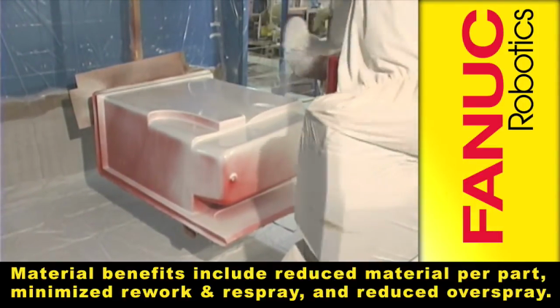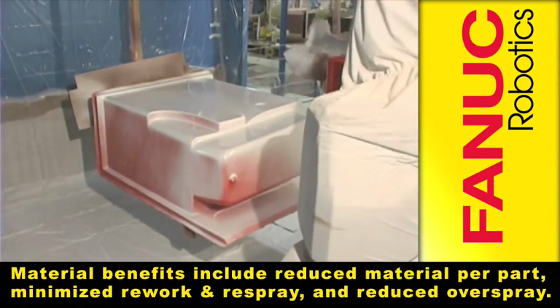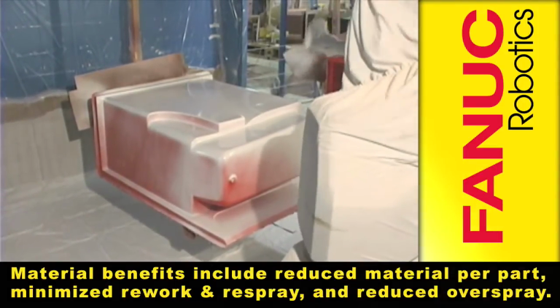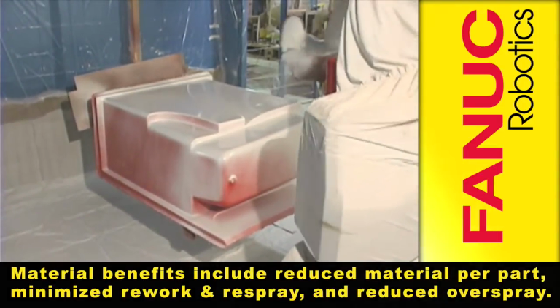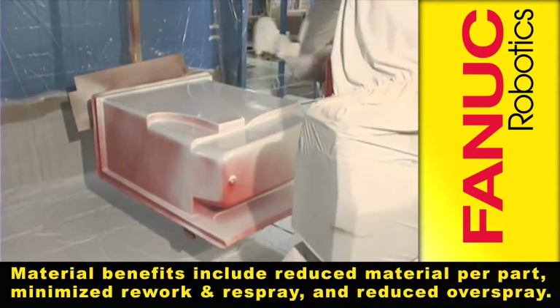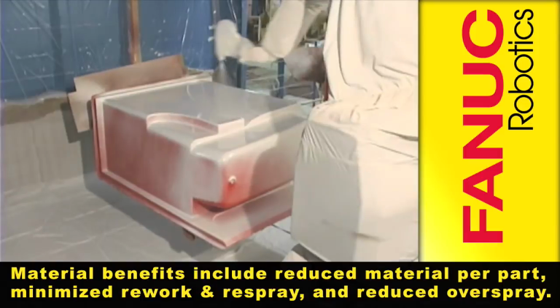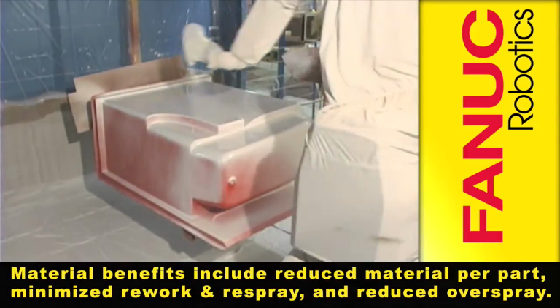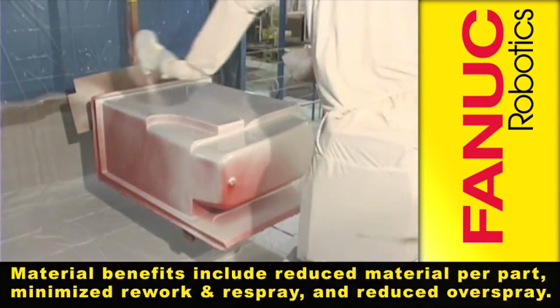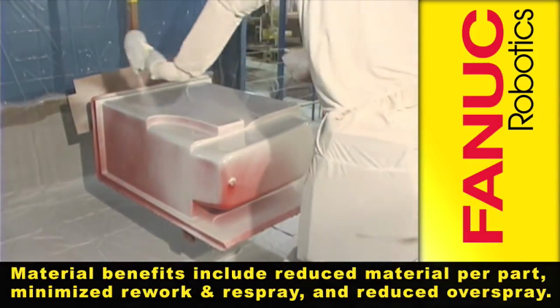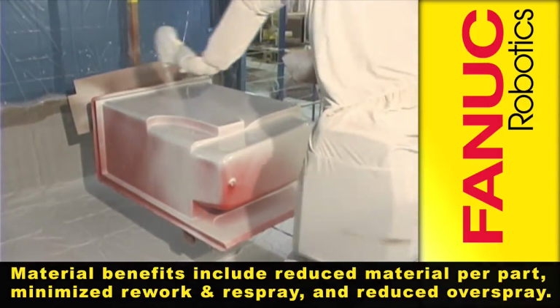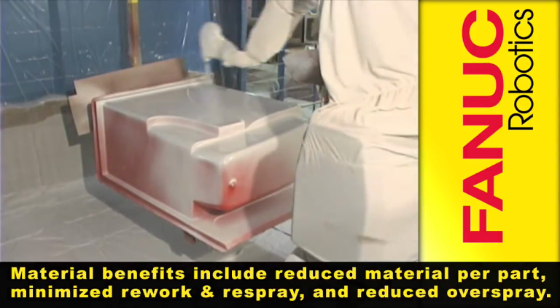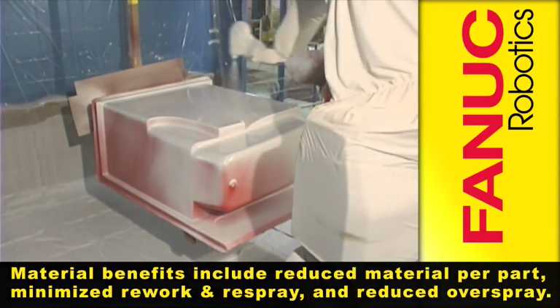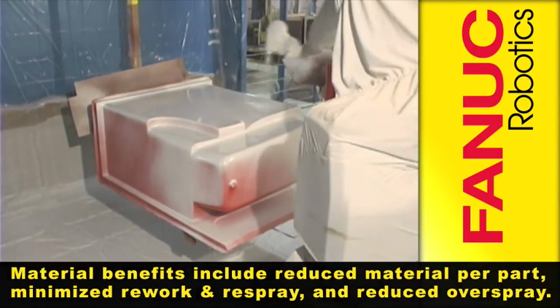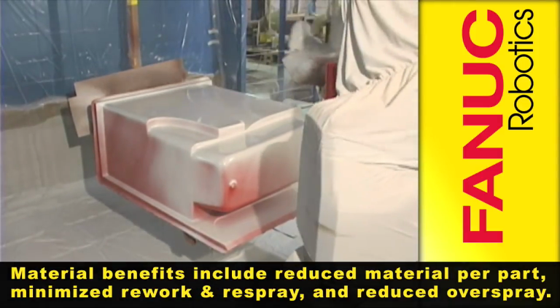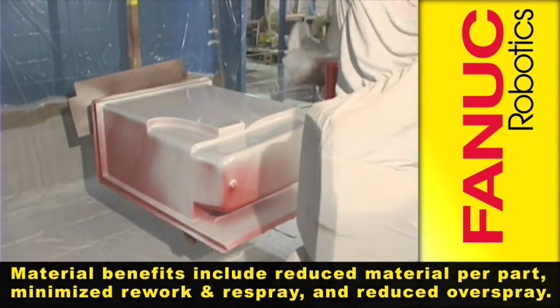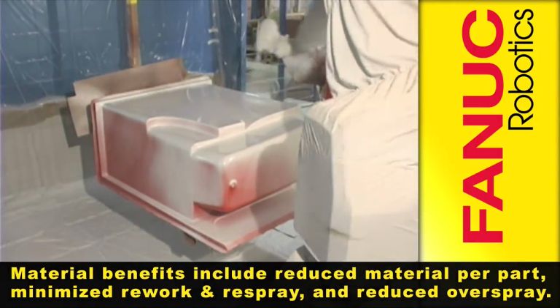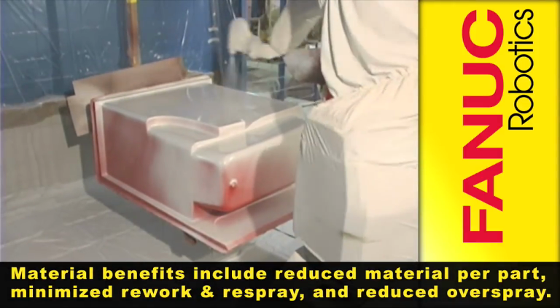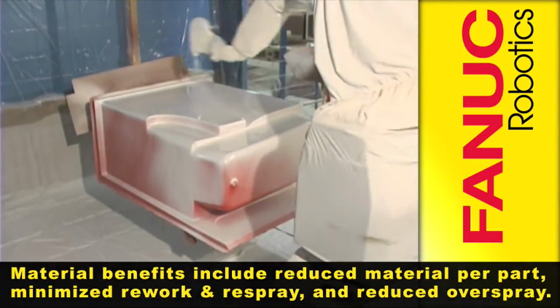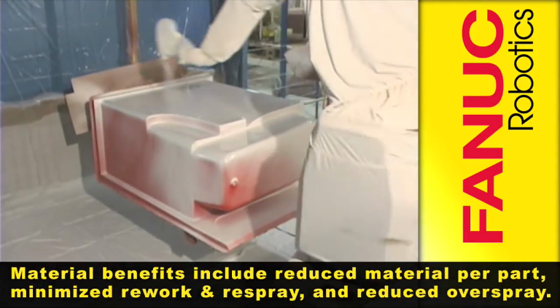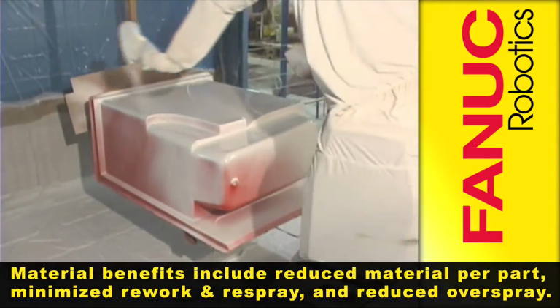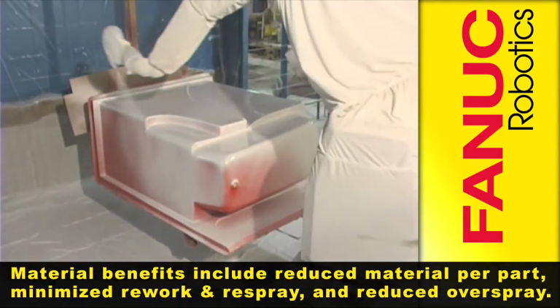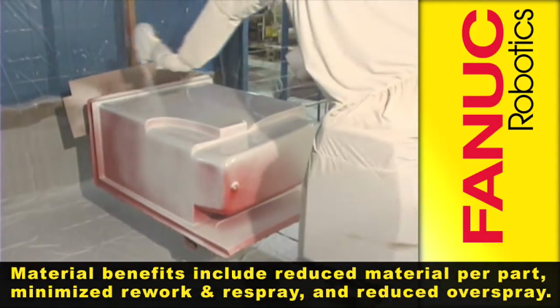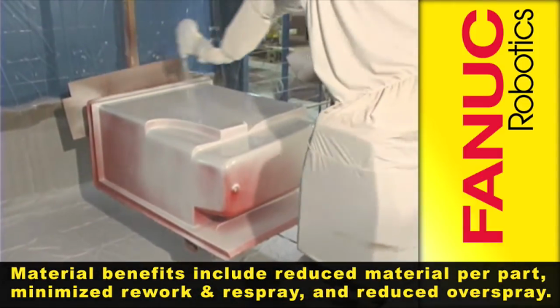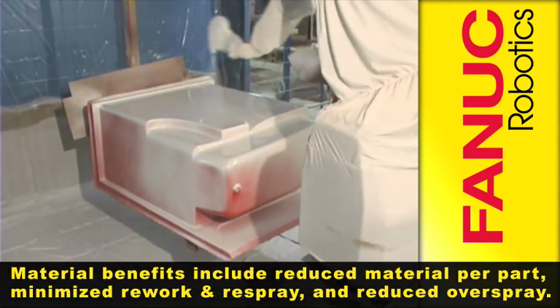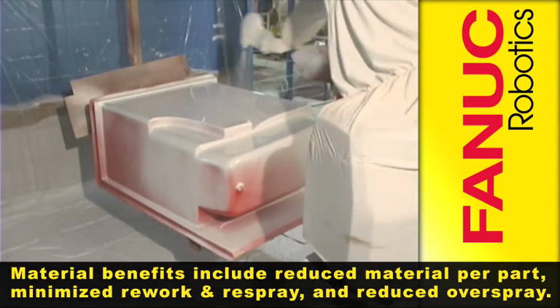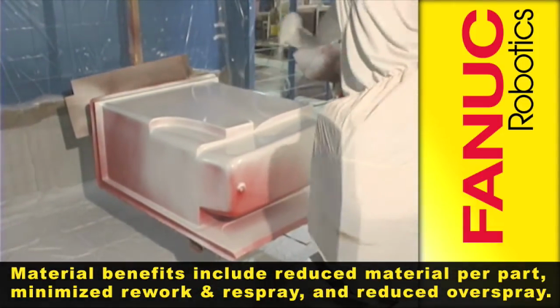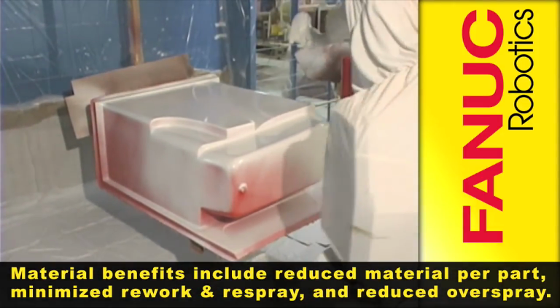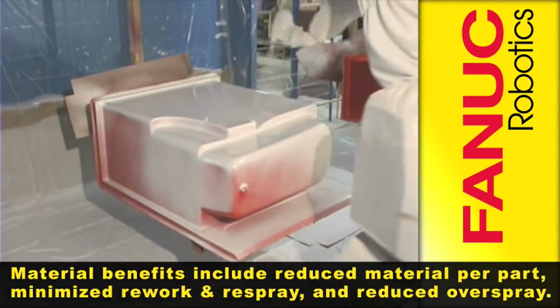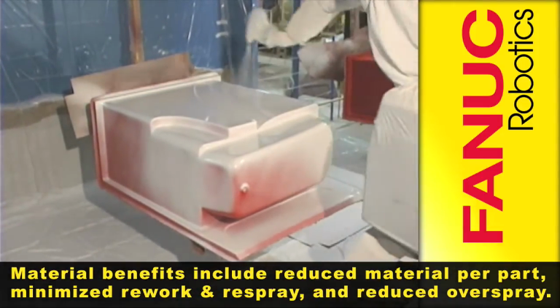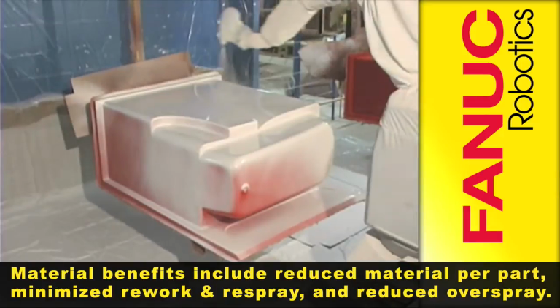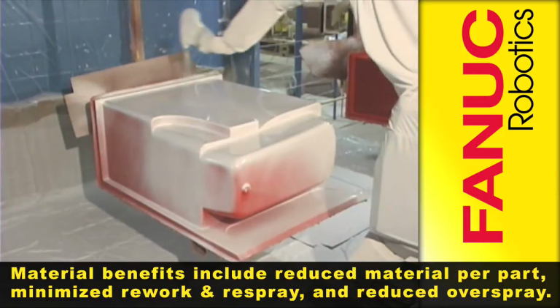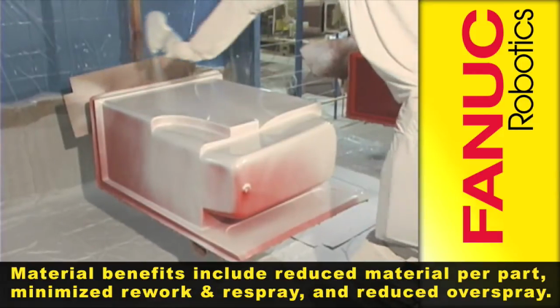Material benefits include reduced material per part, minimized rework and respray, and reduced overspray.